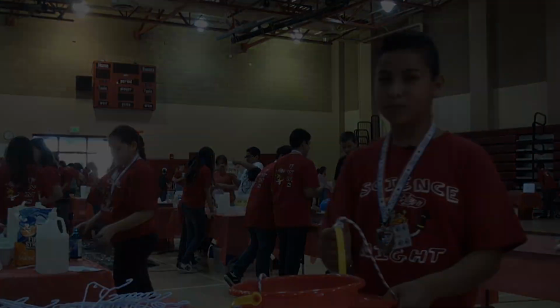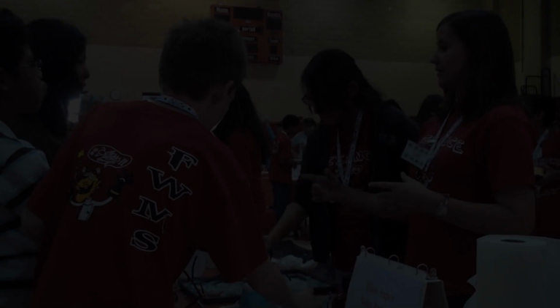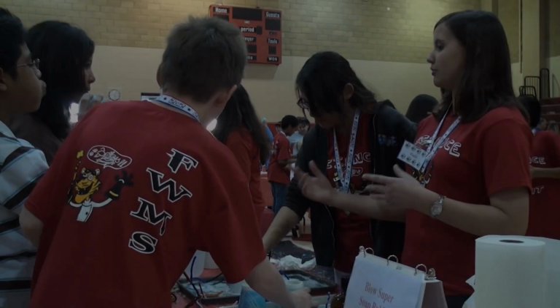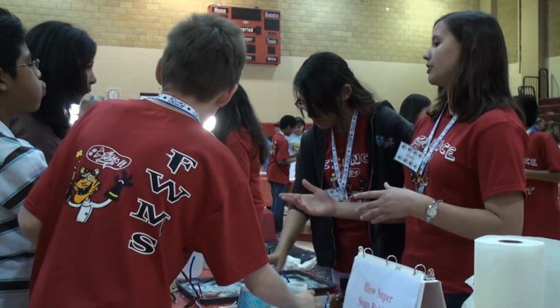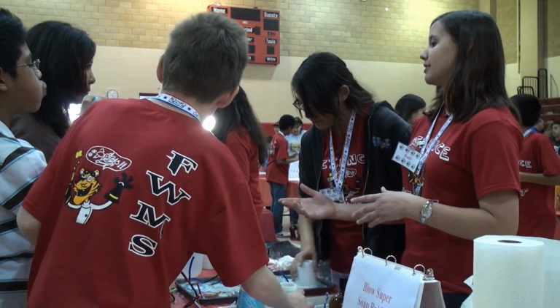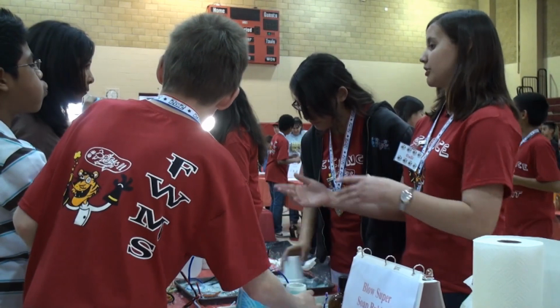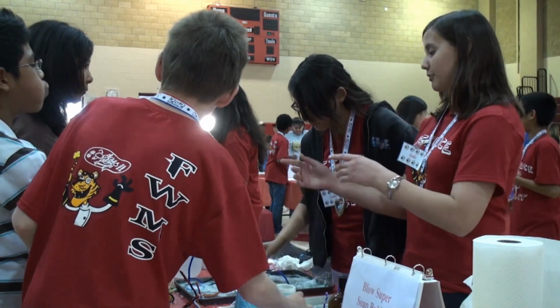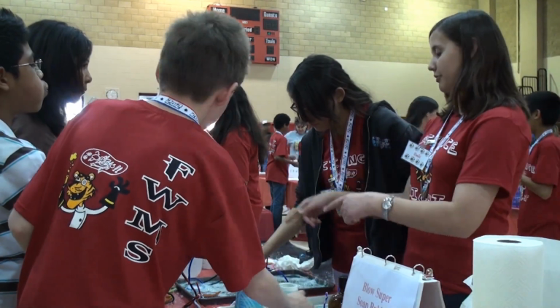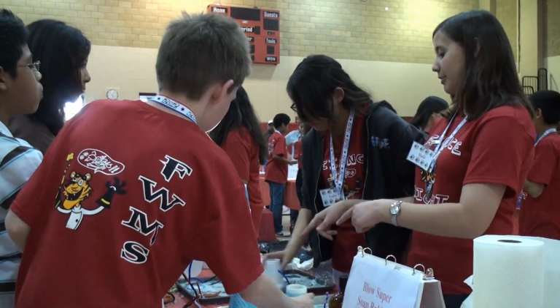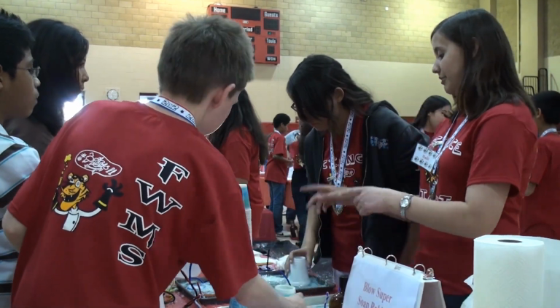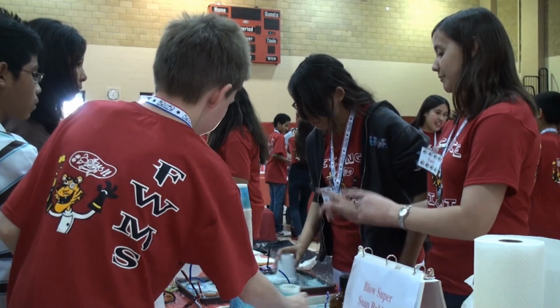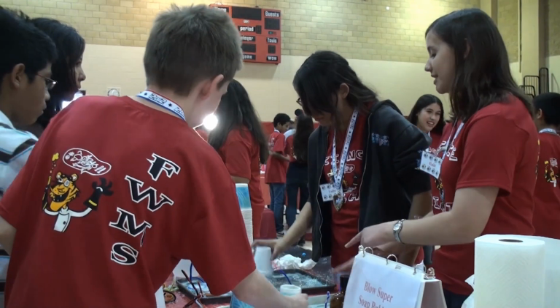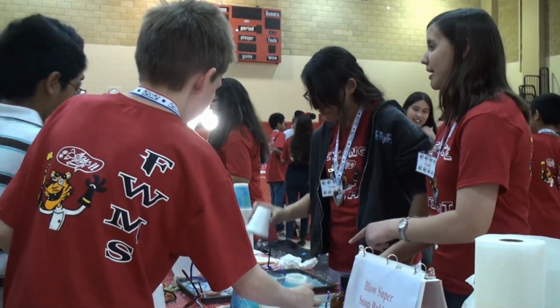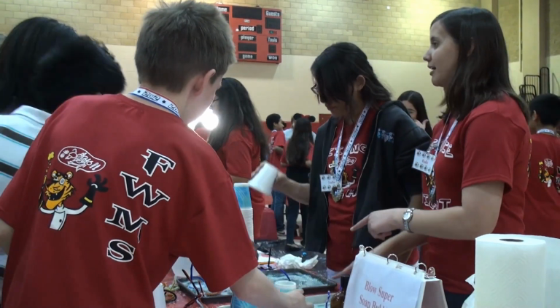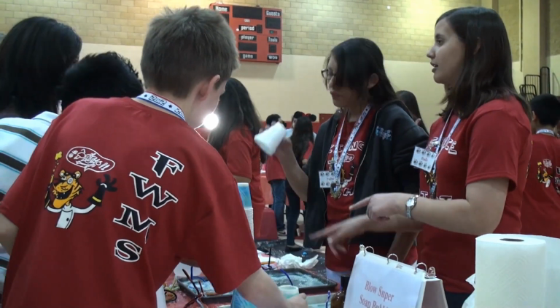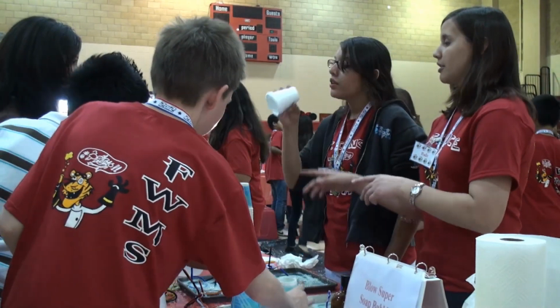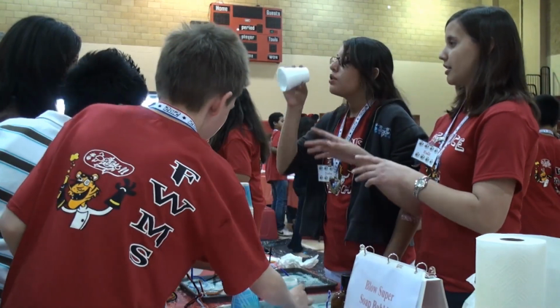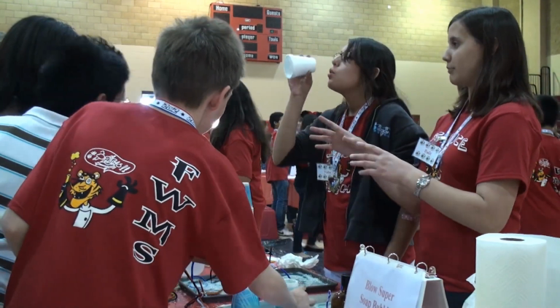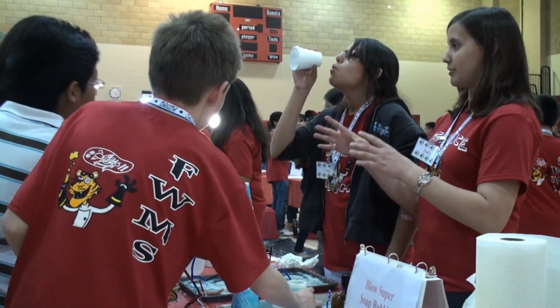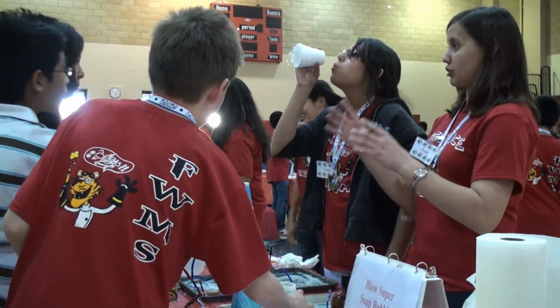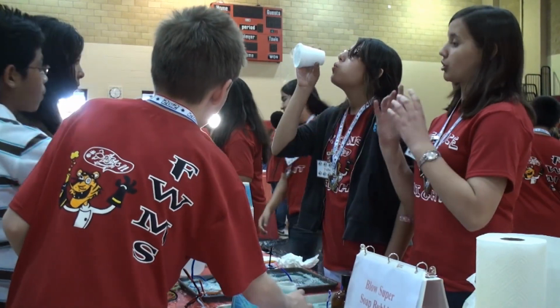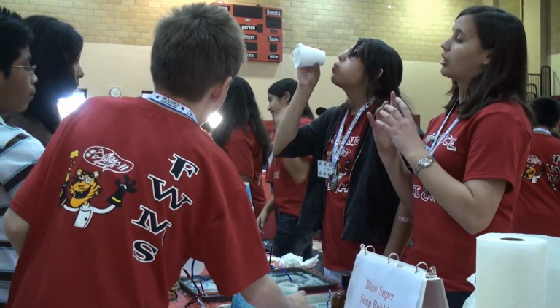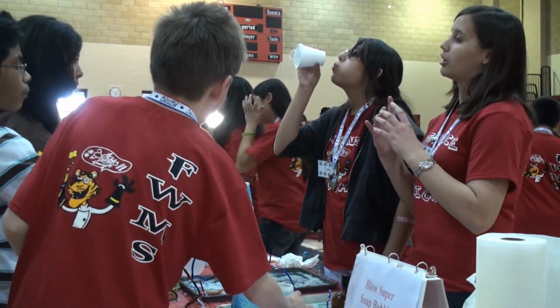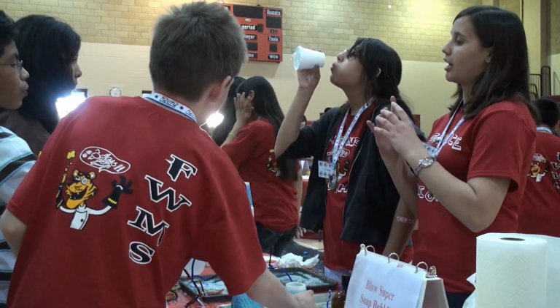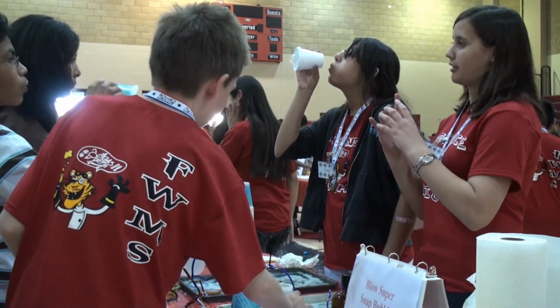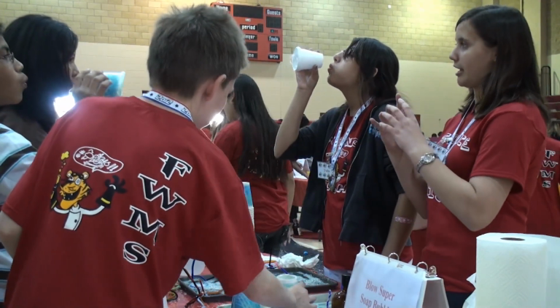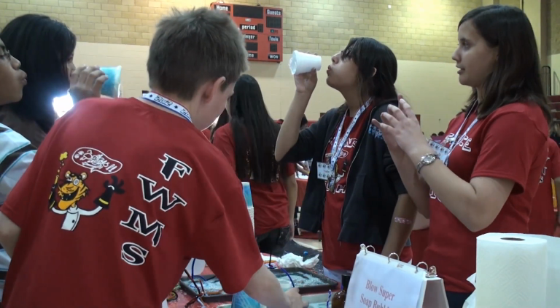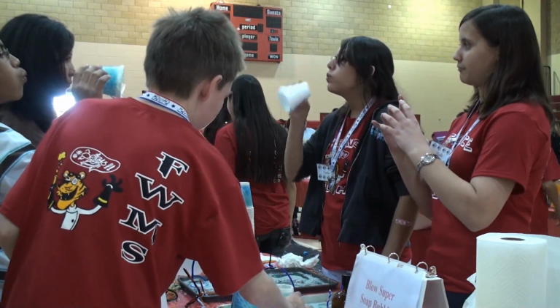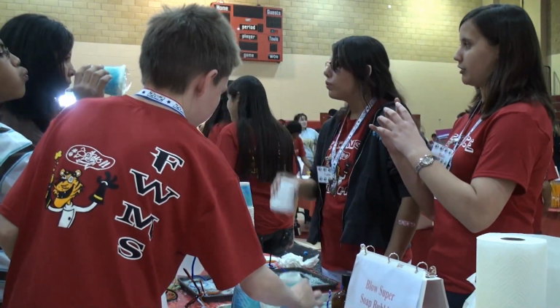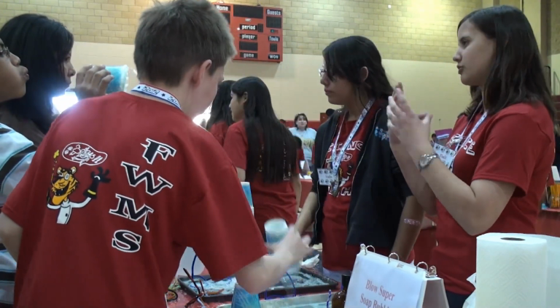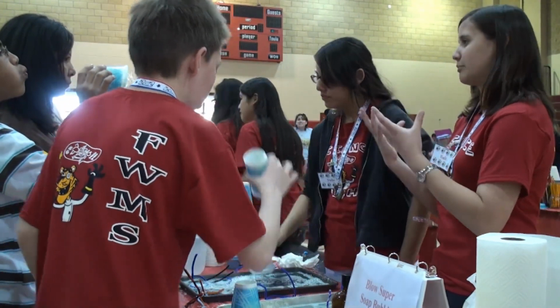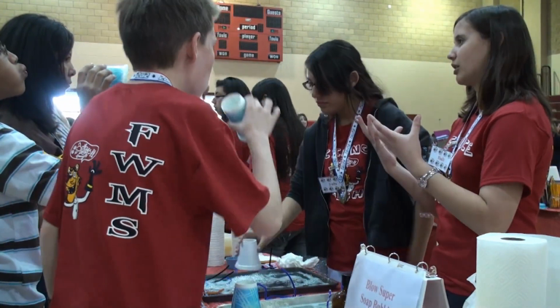If you notice when you blow the bubbles from this pan, the bubbles are stronger and they're usually bigger.